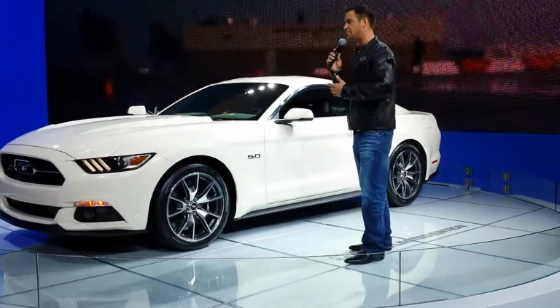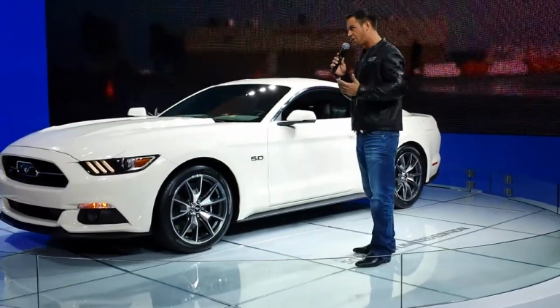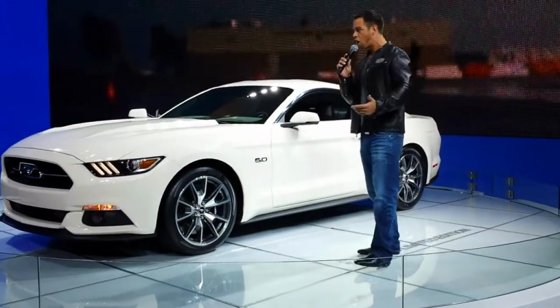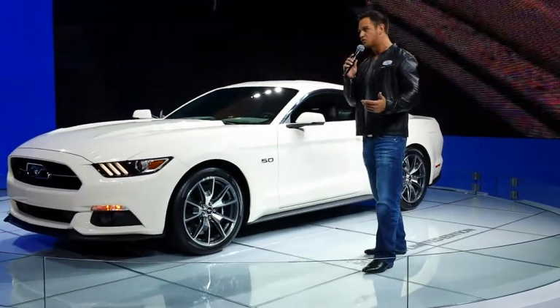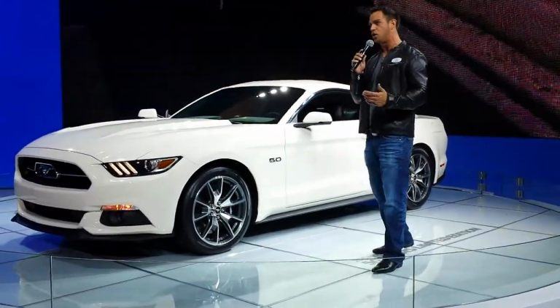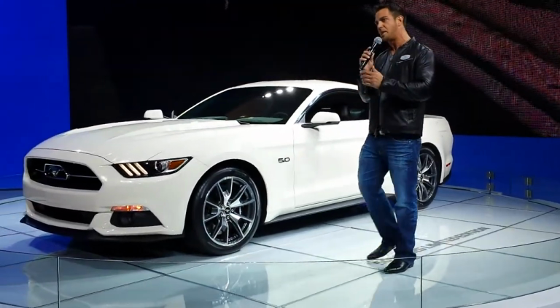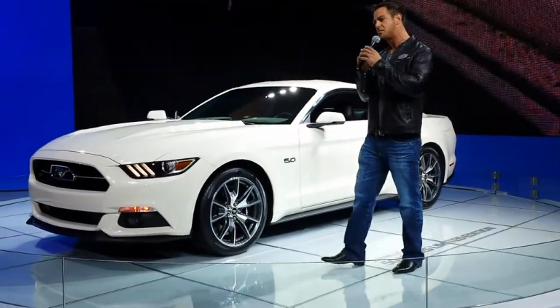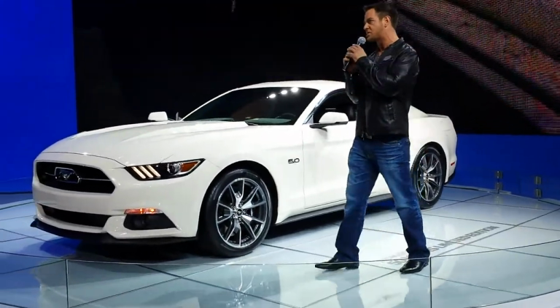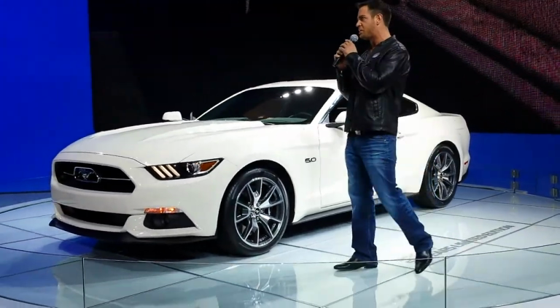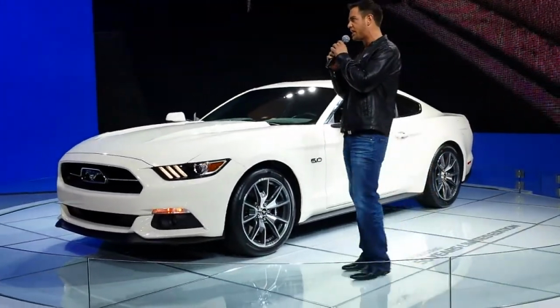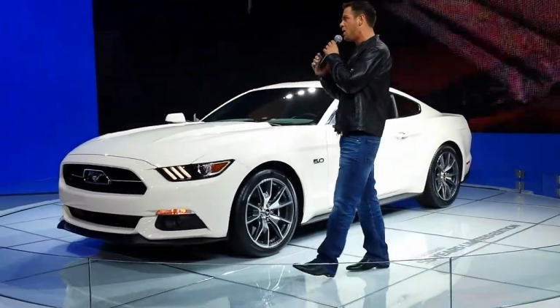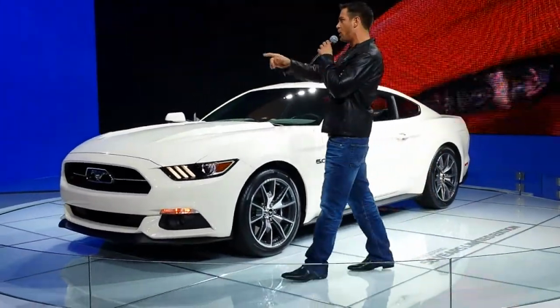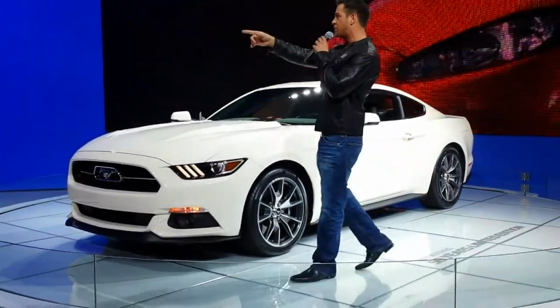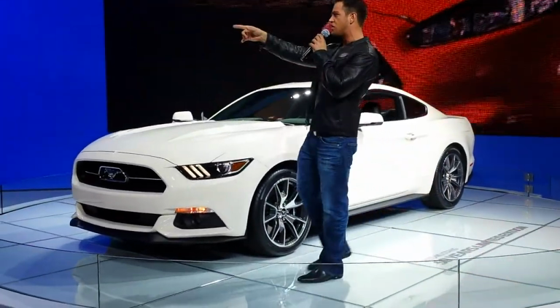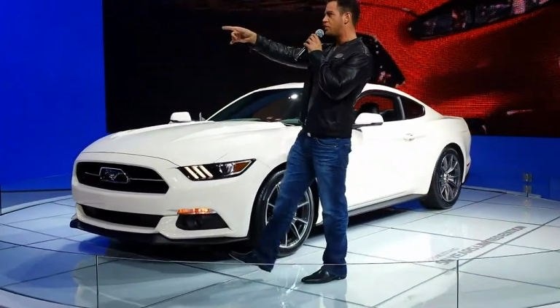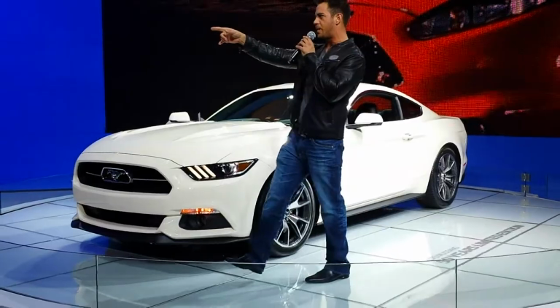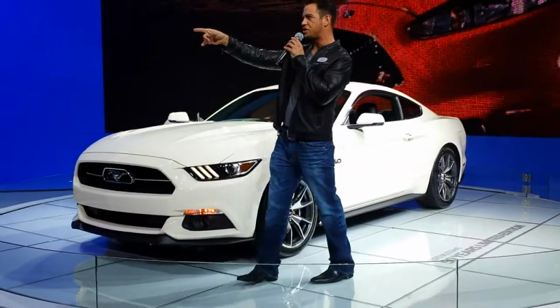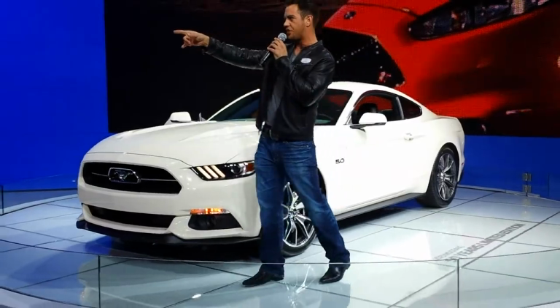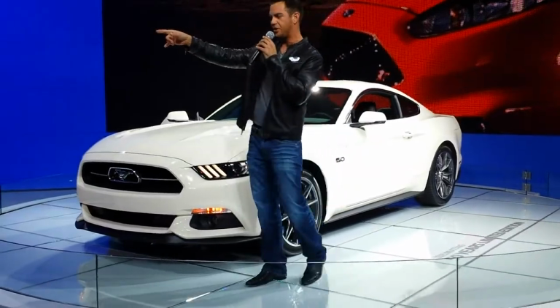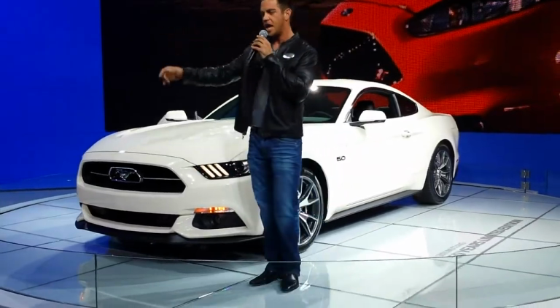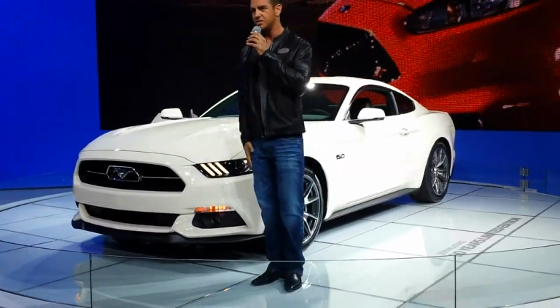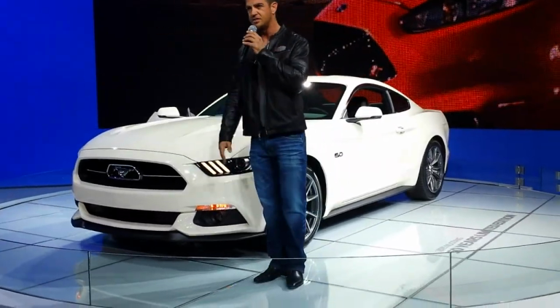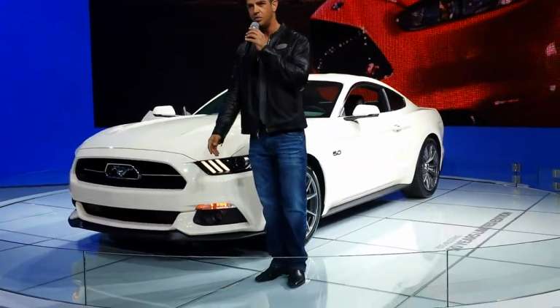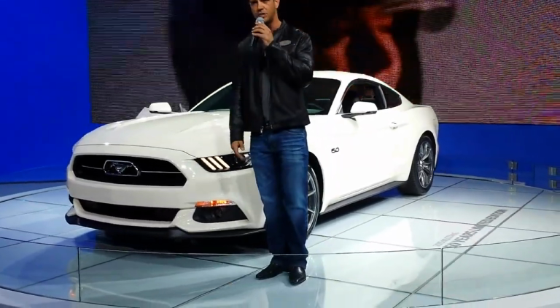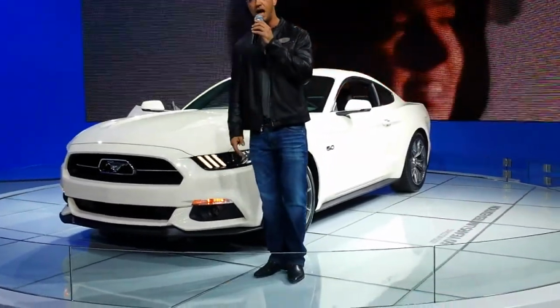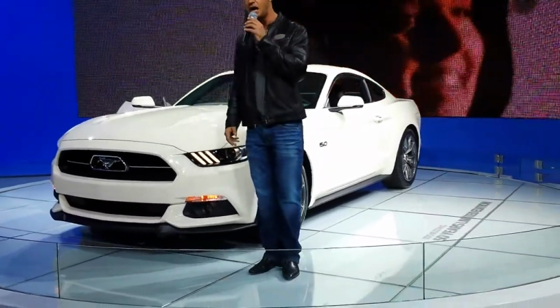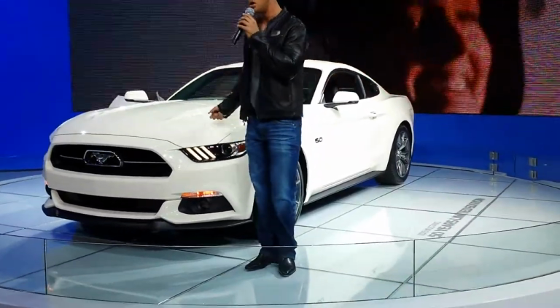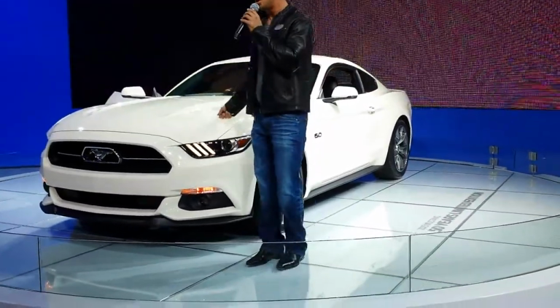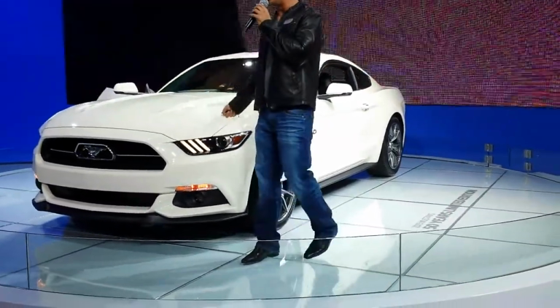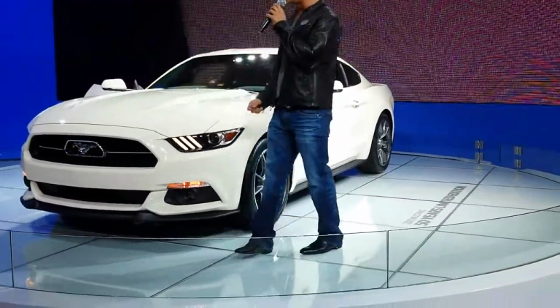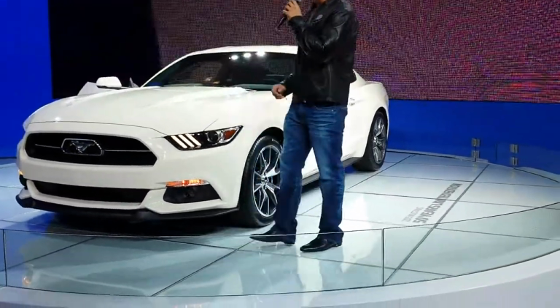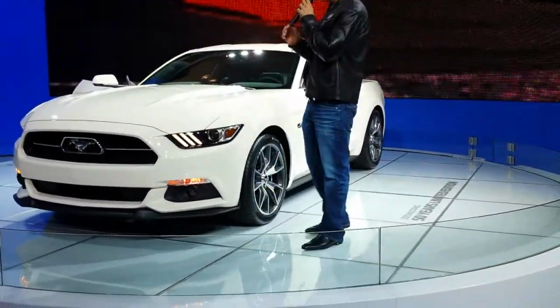Now you guys probably want to know what's going on under the hood, because that is kind of the heart and soul of what makes a Mustang a Mustang. I'm going to toss it over to my buddy Jonathan and he's going to tell you what's hiding under this hood.